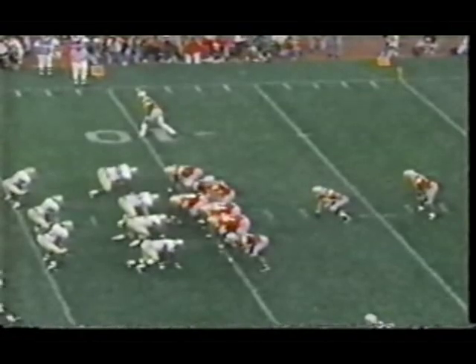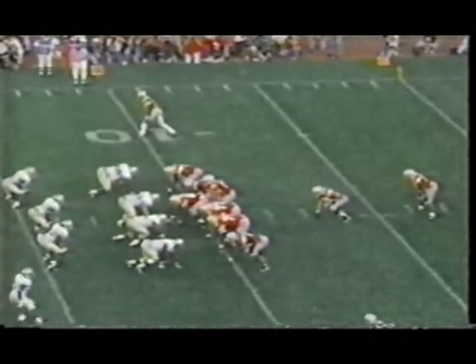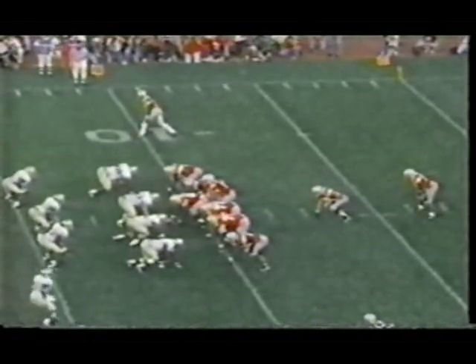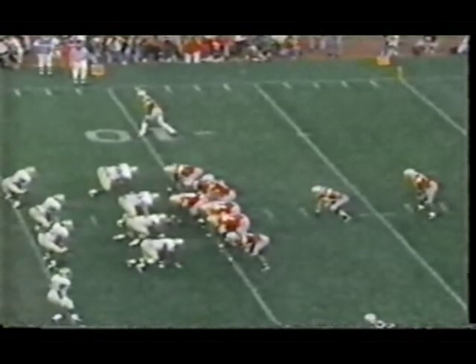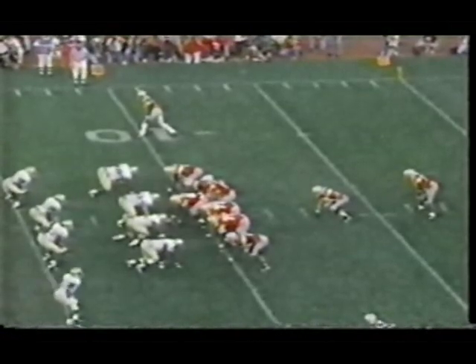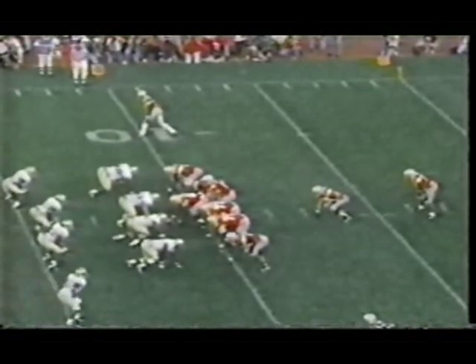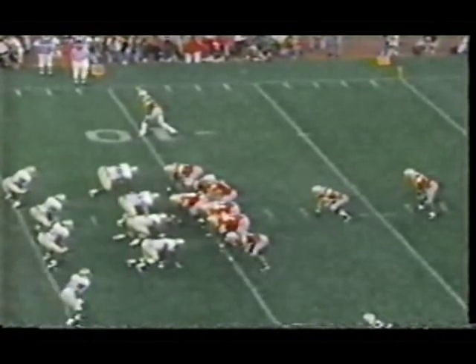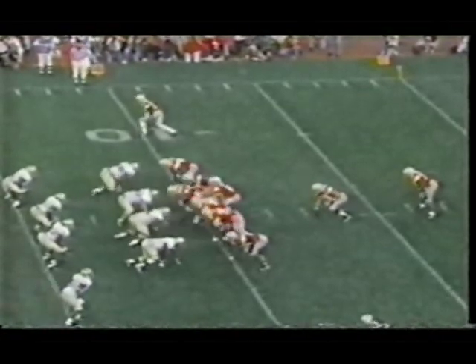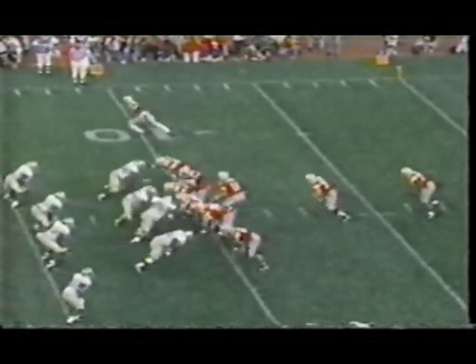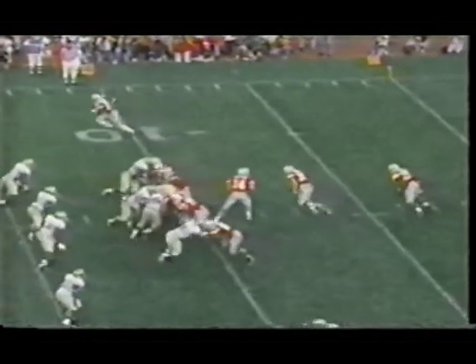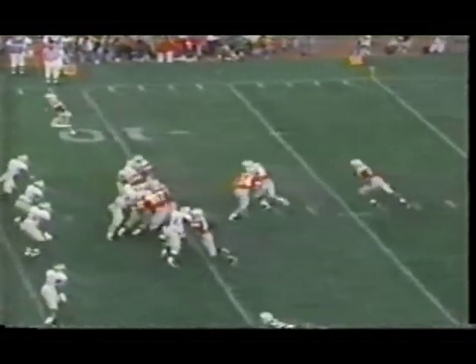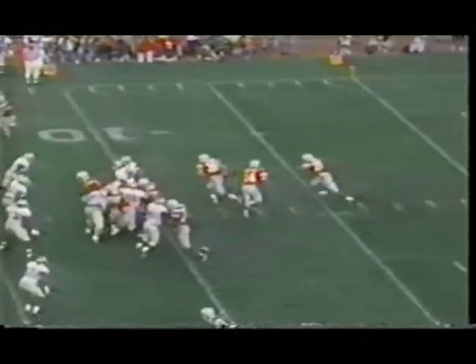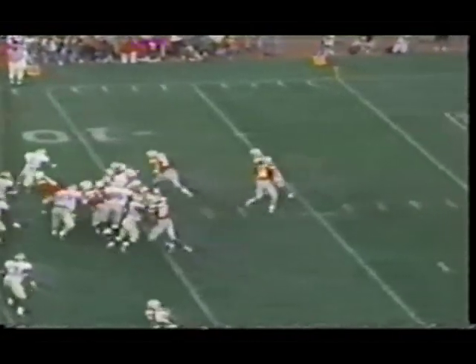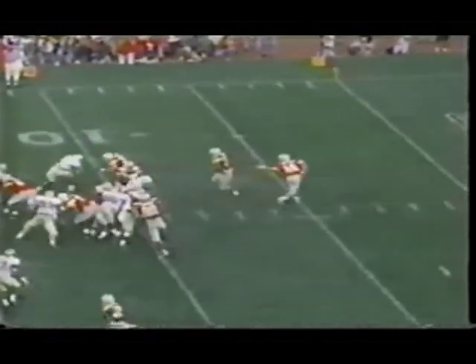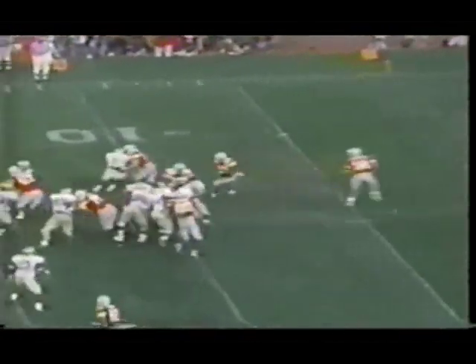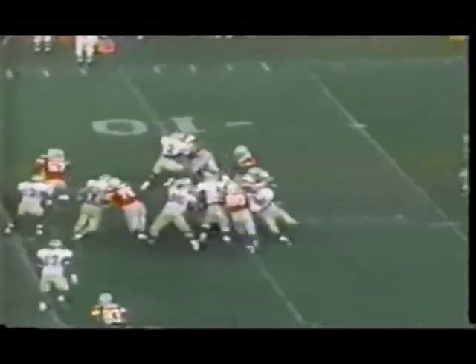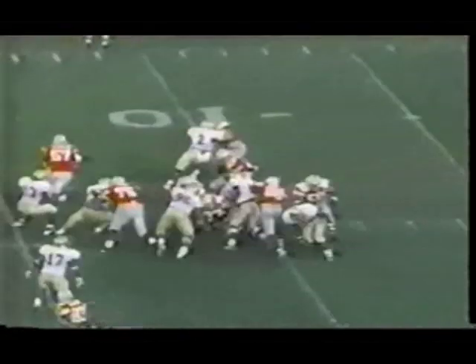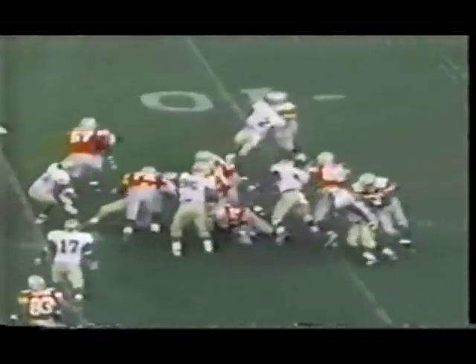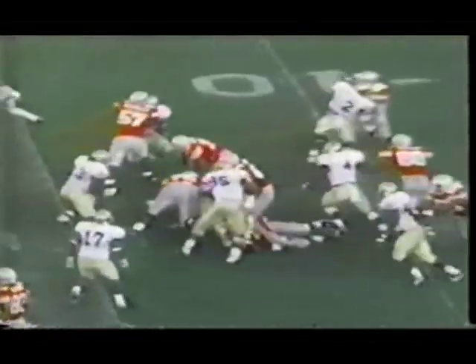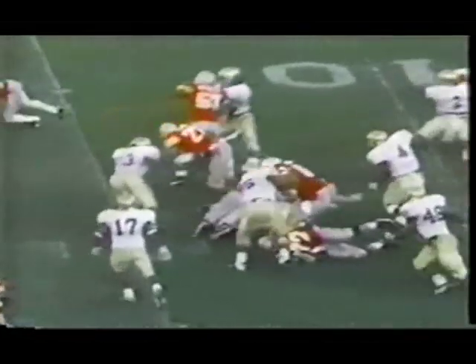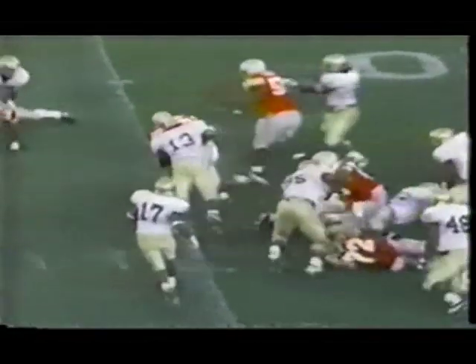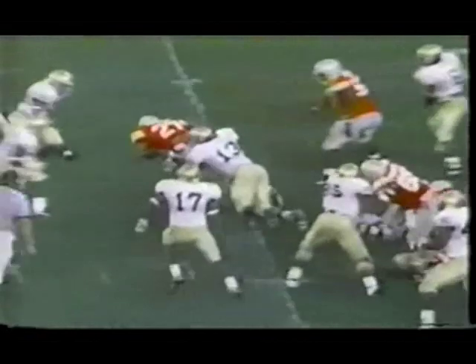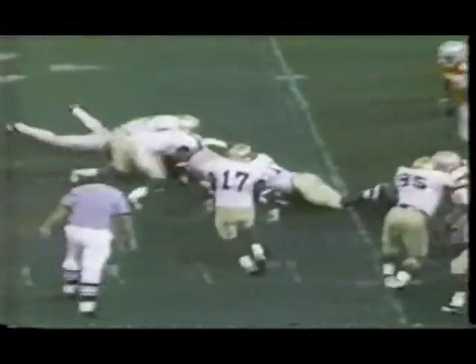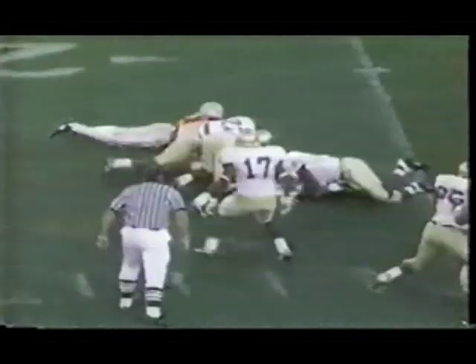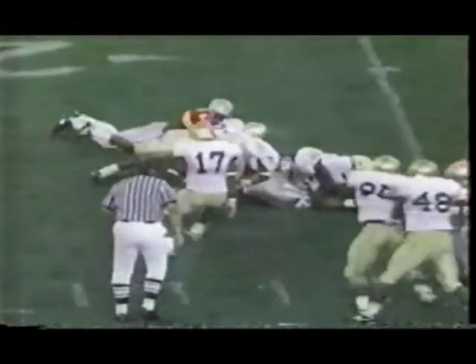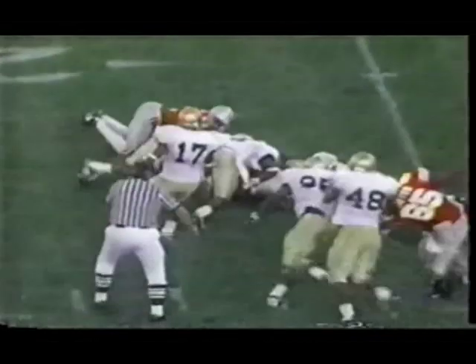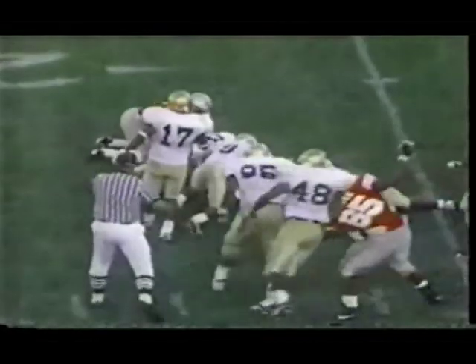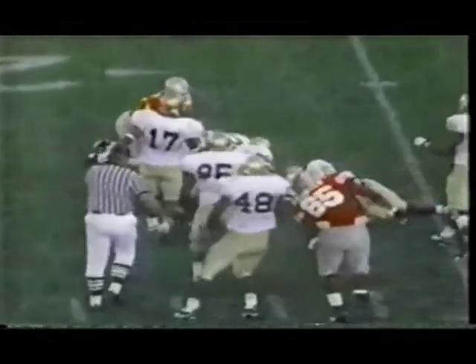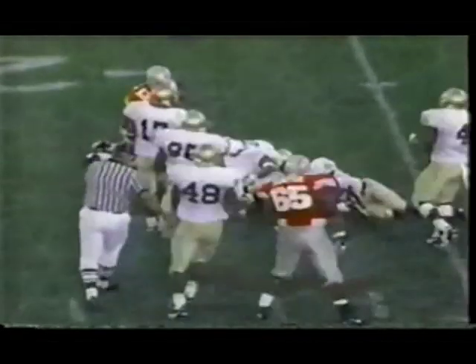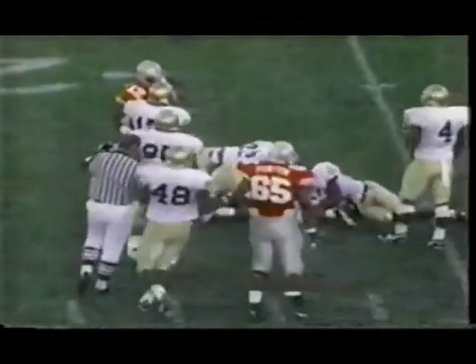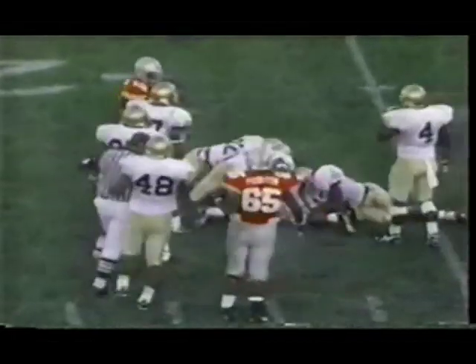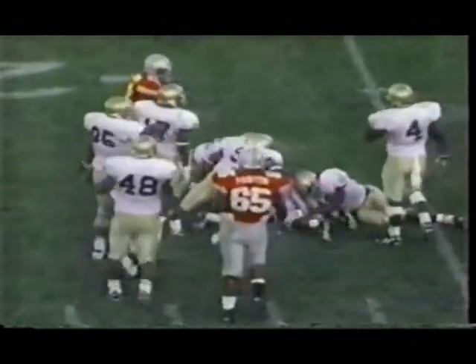Eddie George is the deep man — he's got the ball and he's up to the 17.